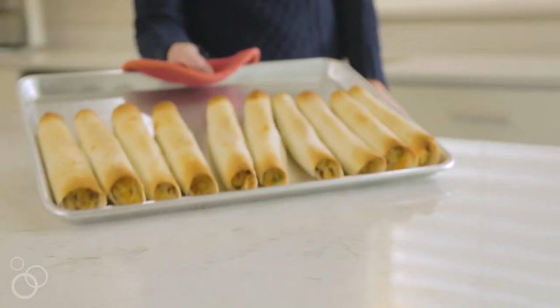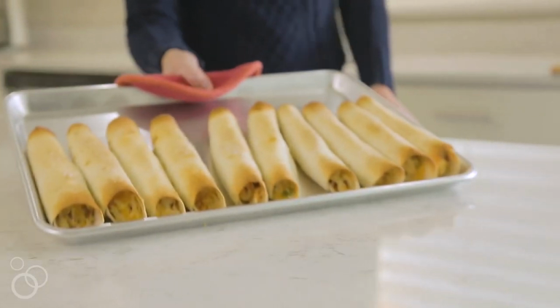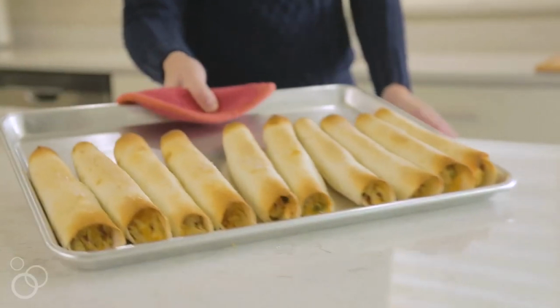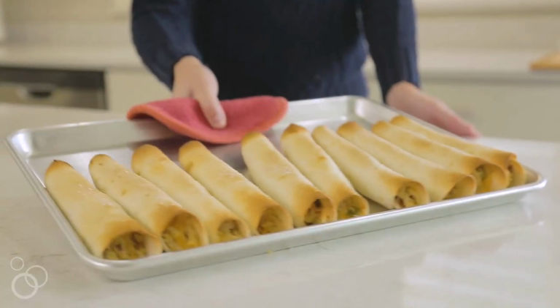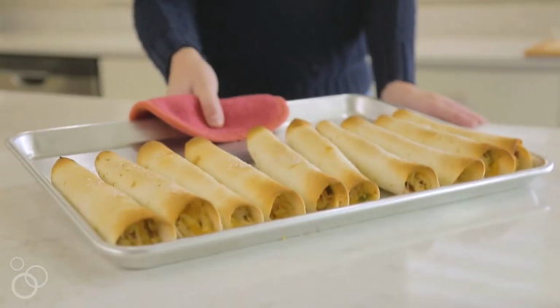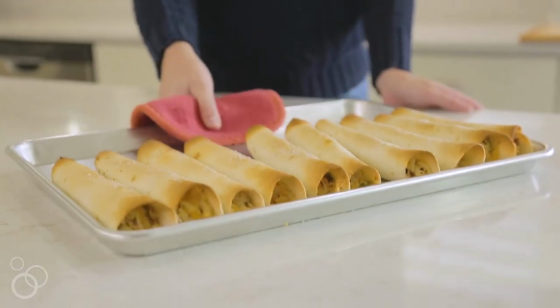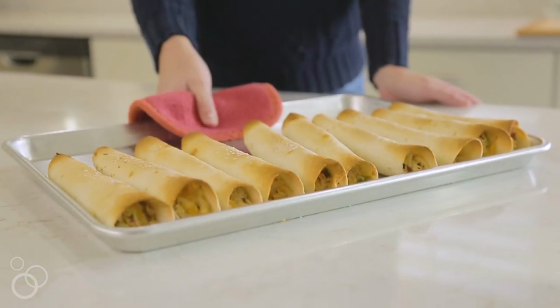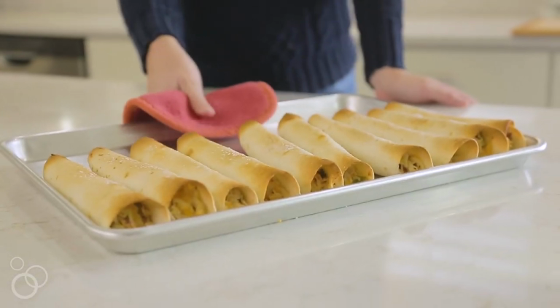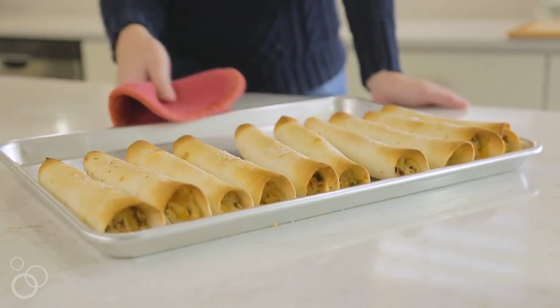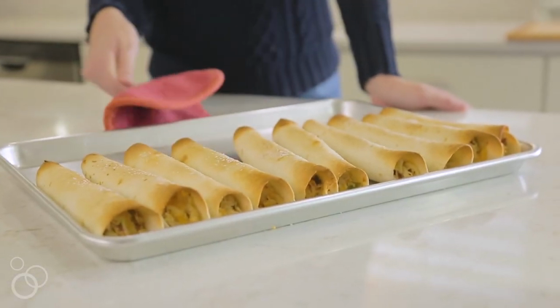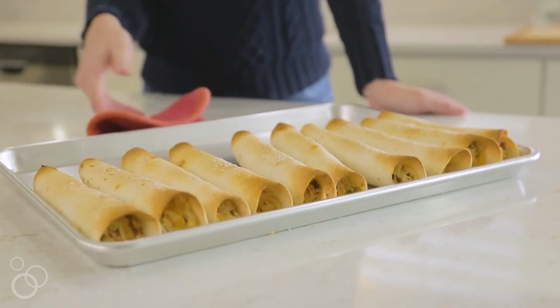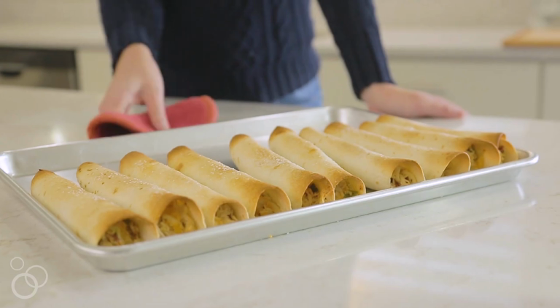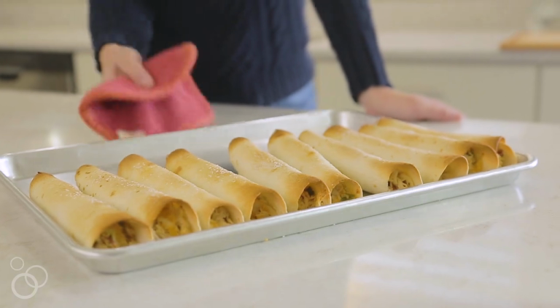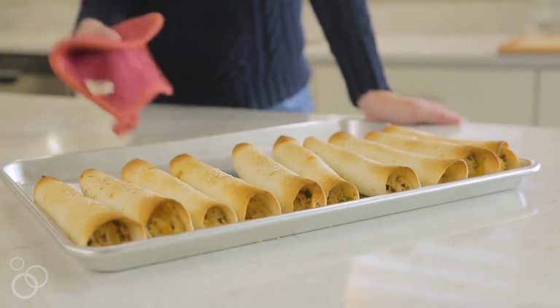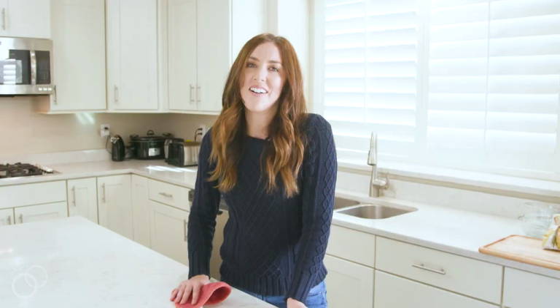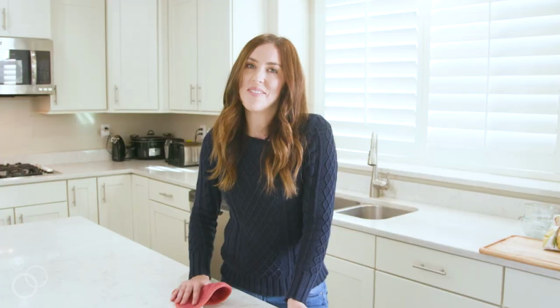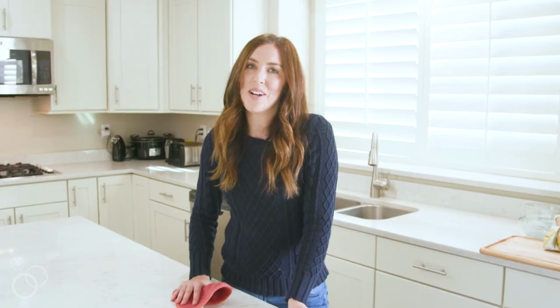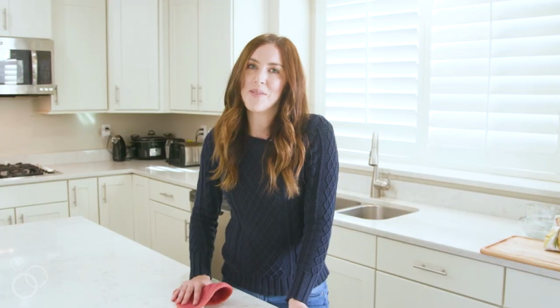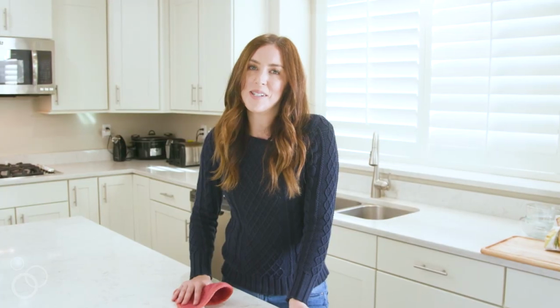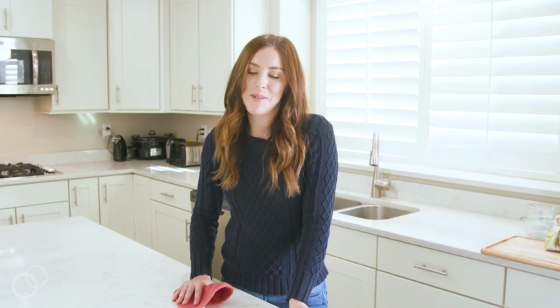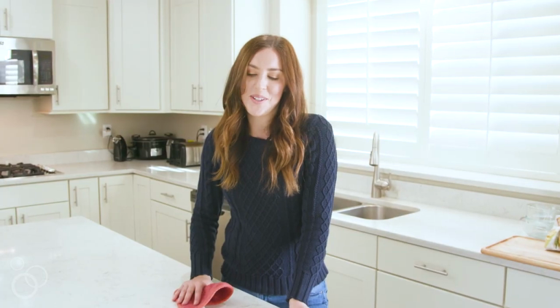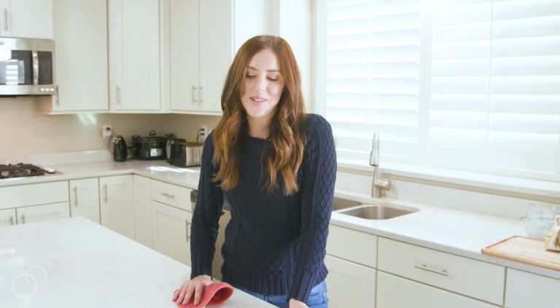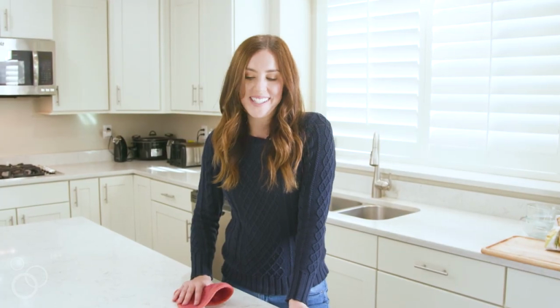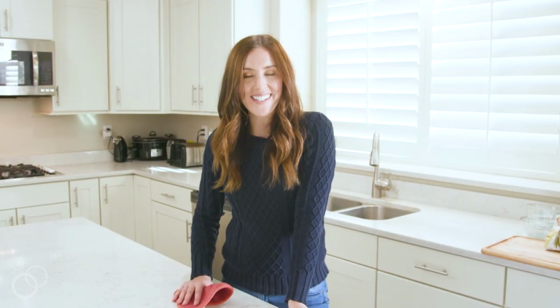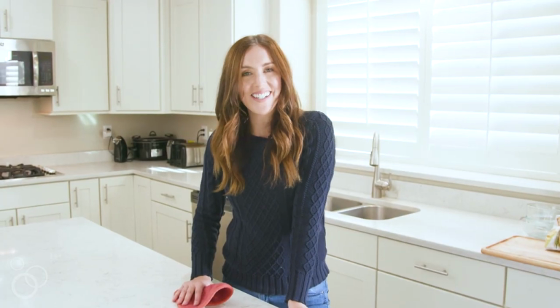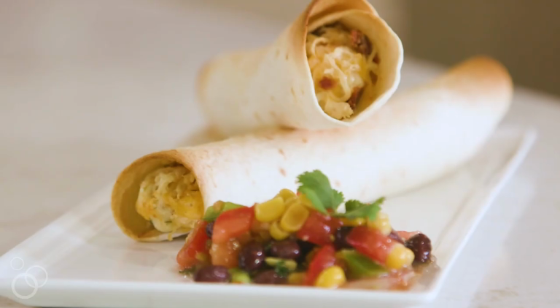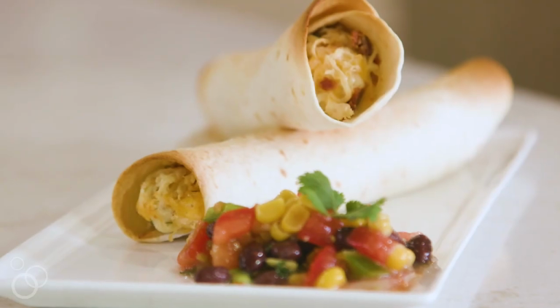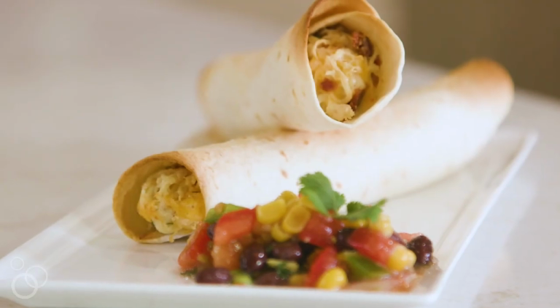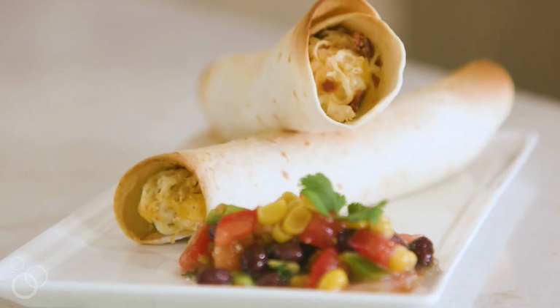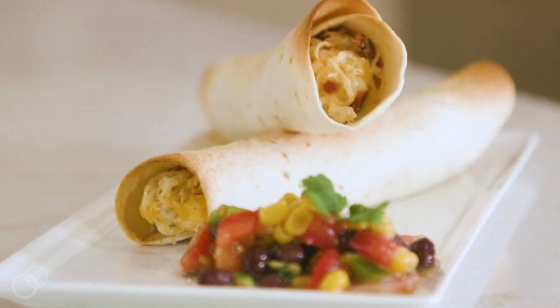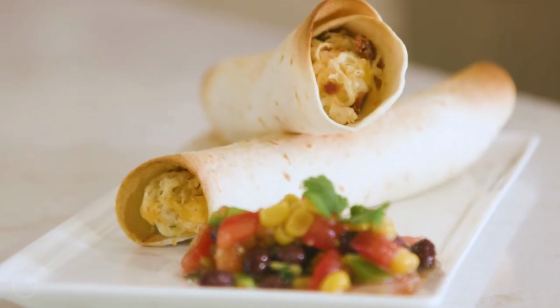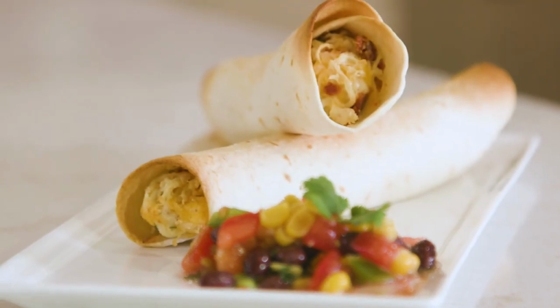There you go! For this recipe and all of our other recipes go to 6sisterstuff.com.